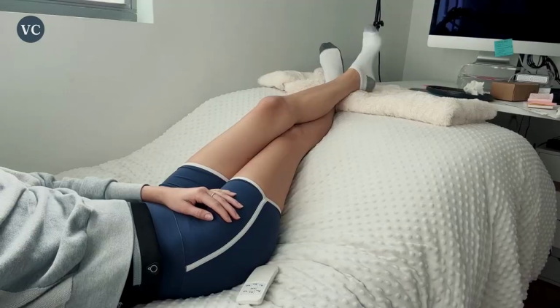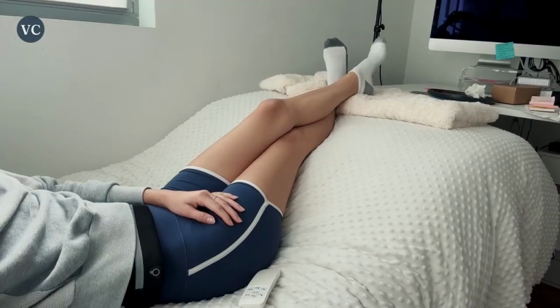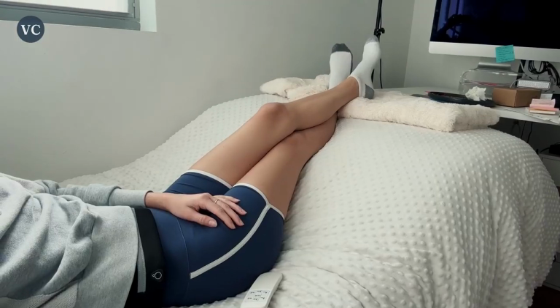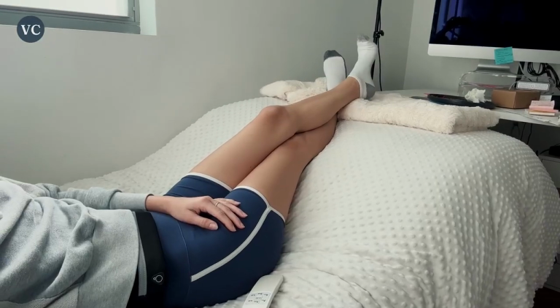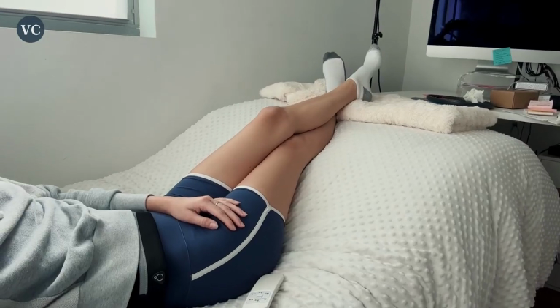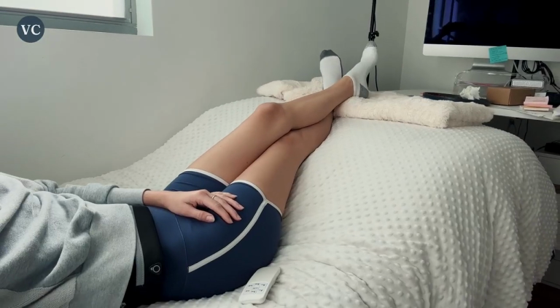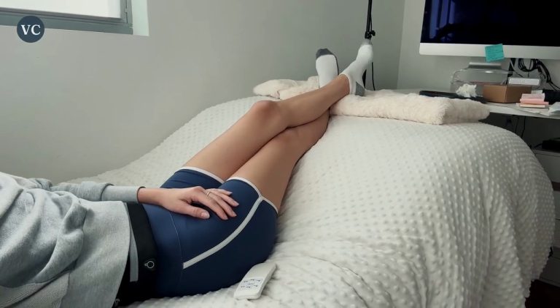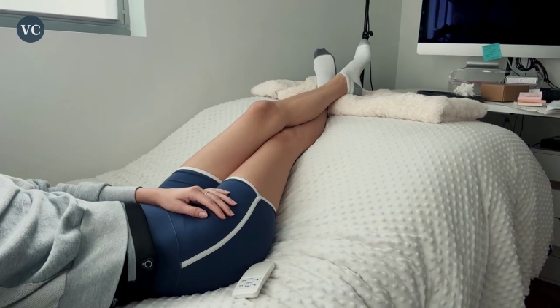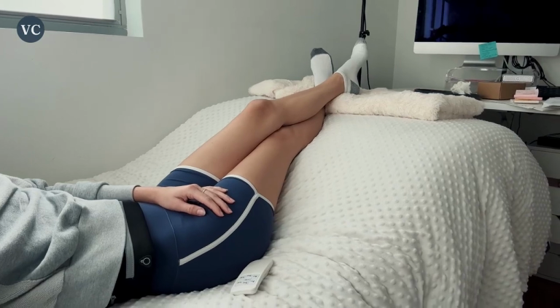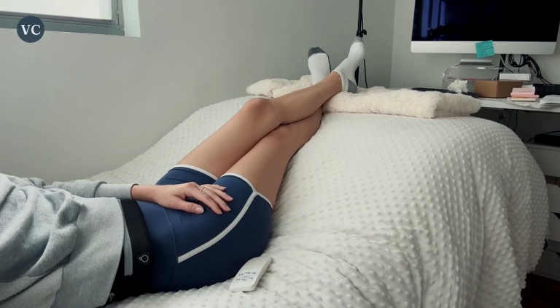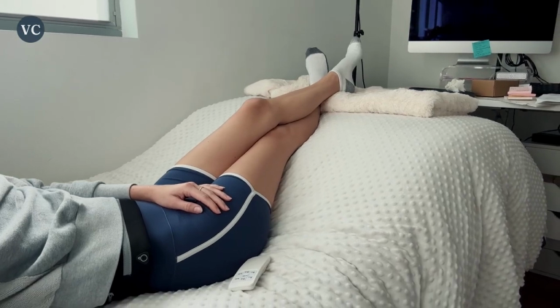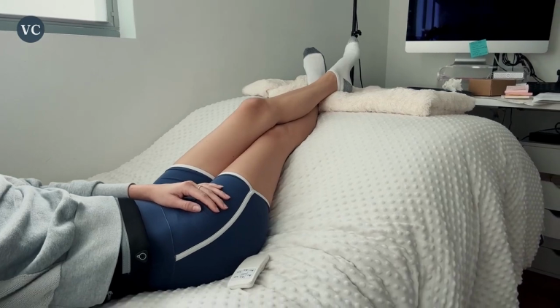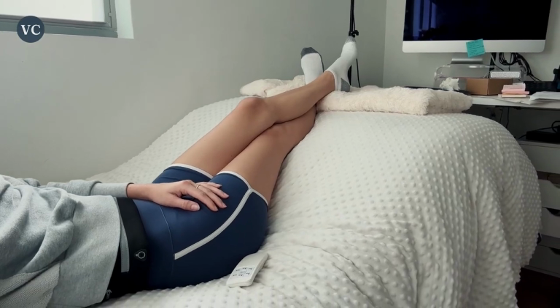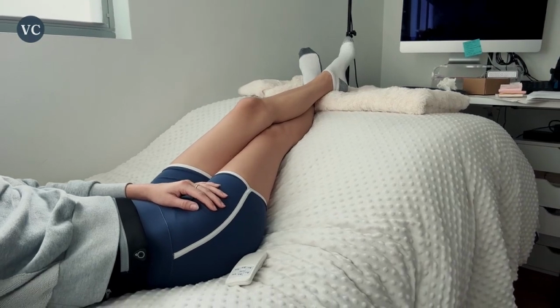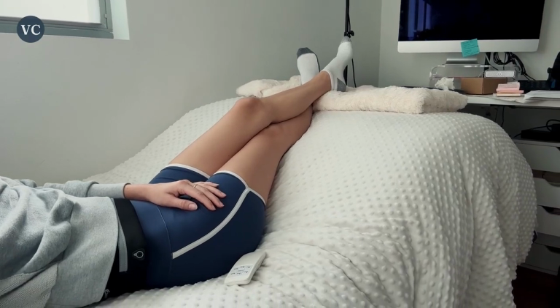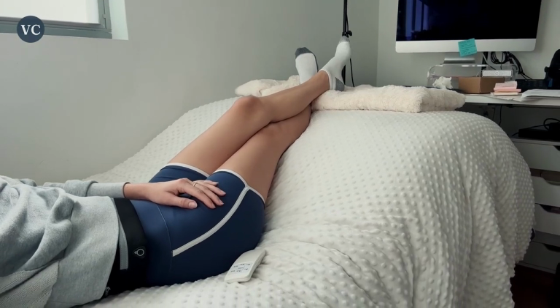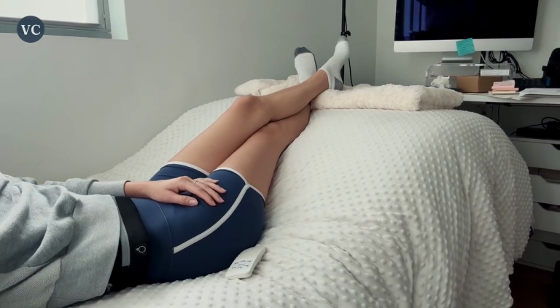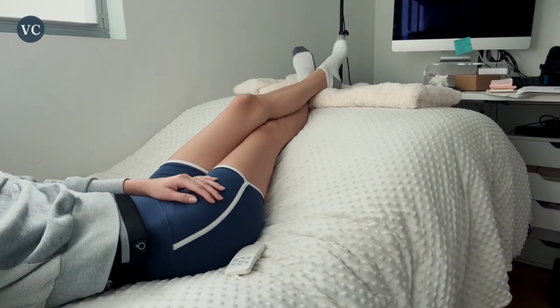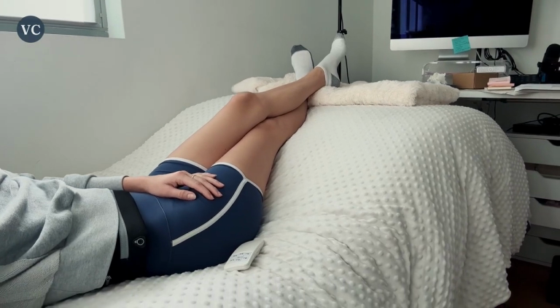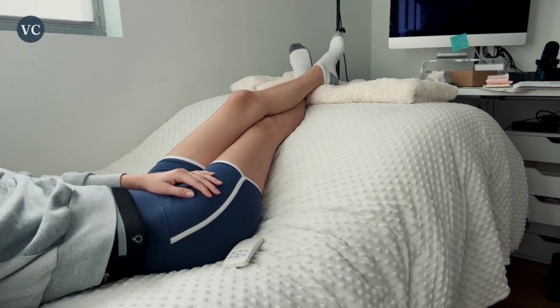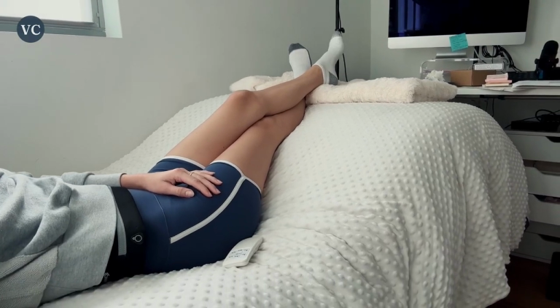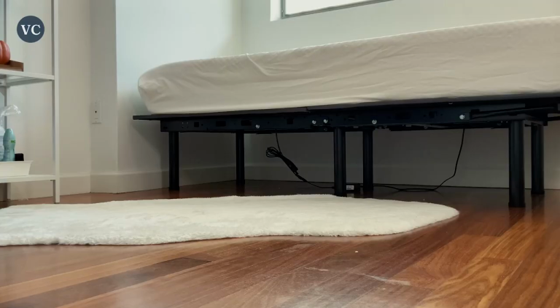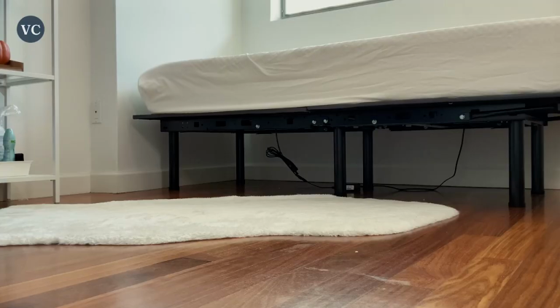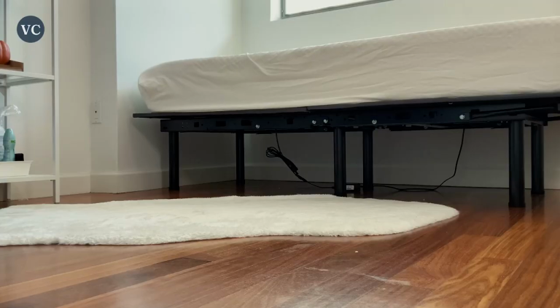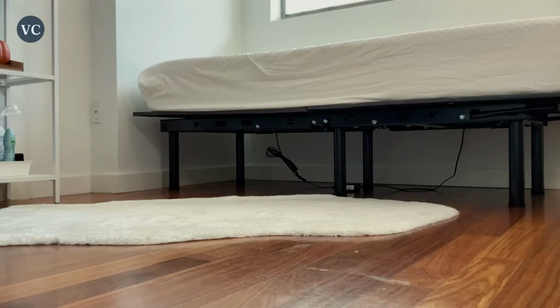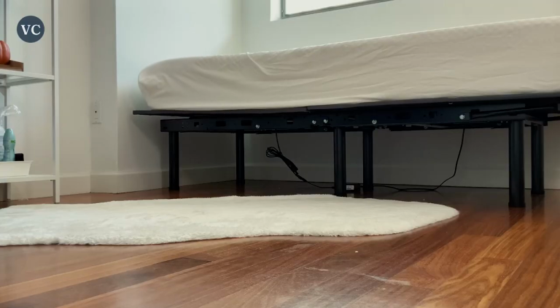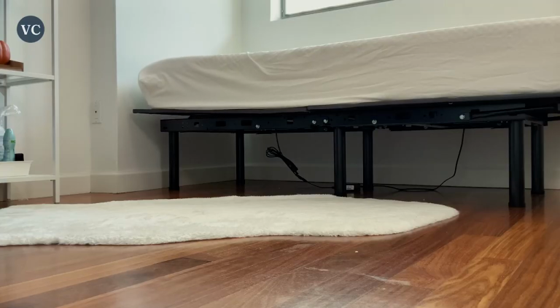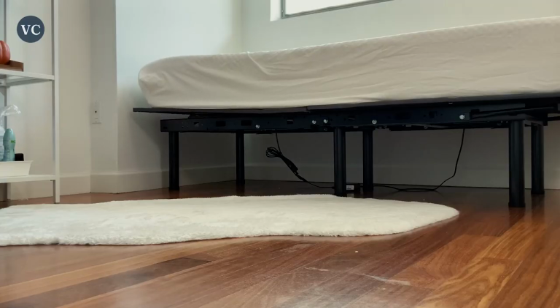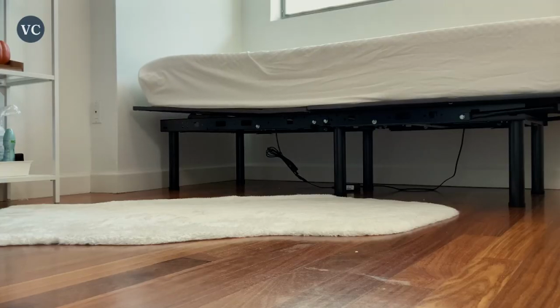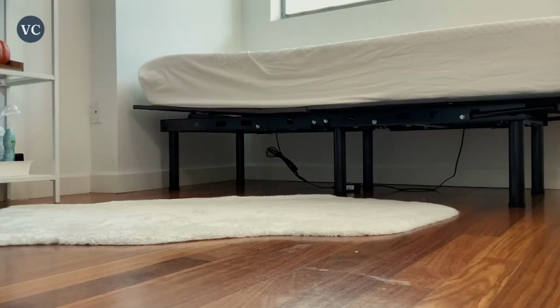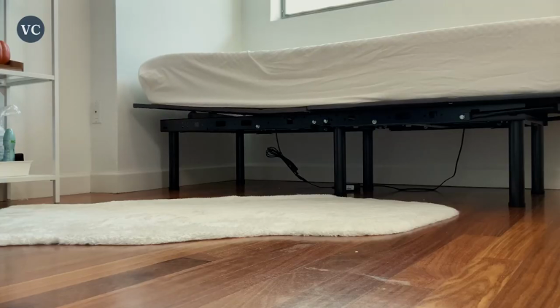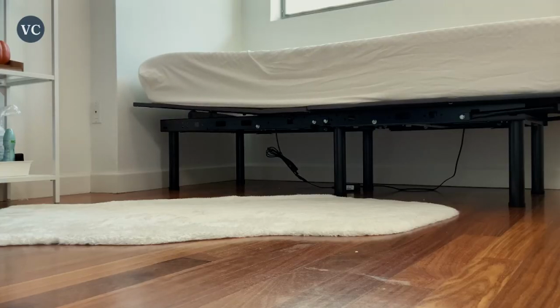I seriously love these things. Whether you're just laying in bed watching a movie, doing your work on the laptop, or nursing a sports injury, it's super great.